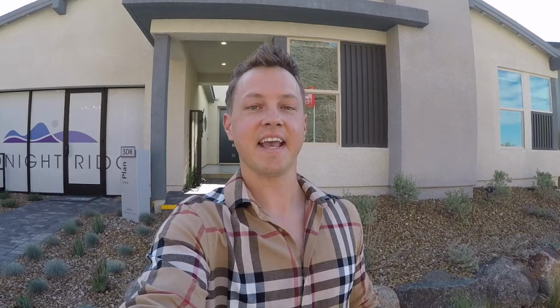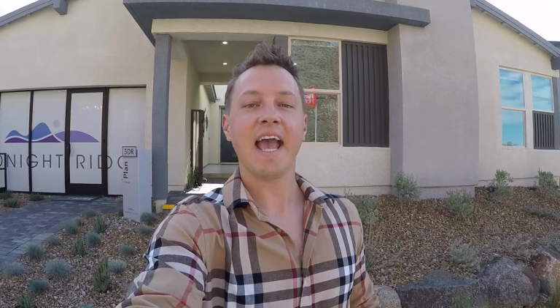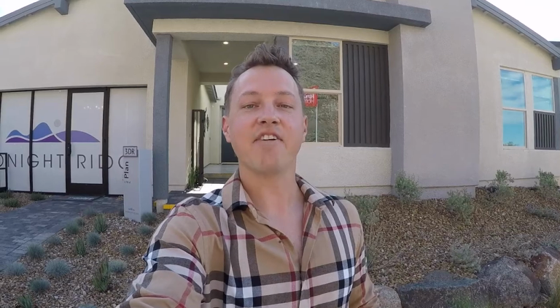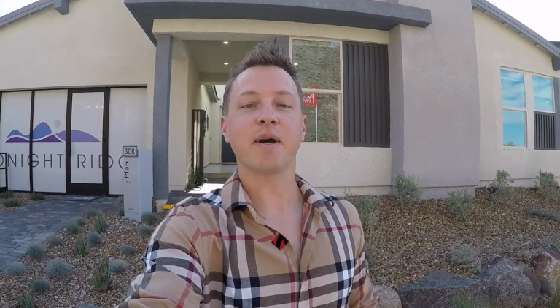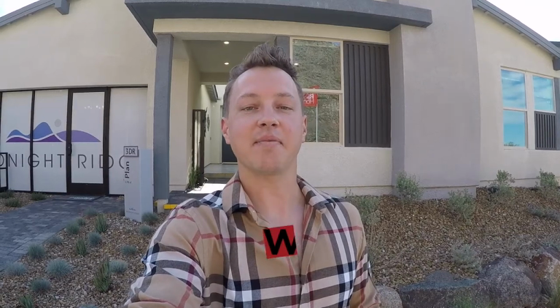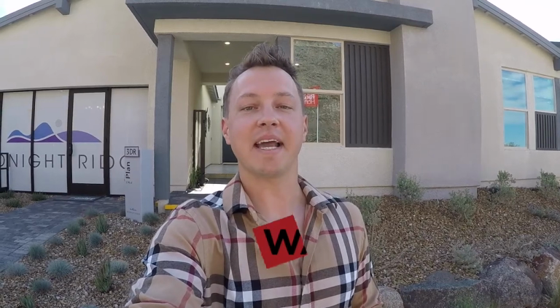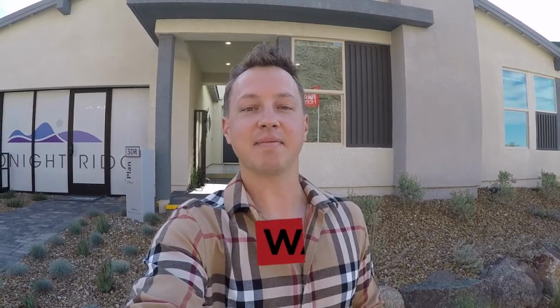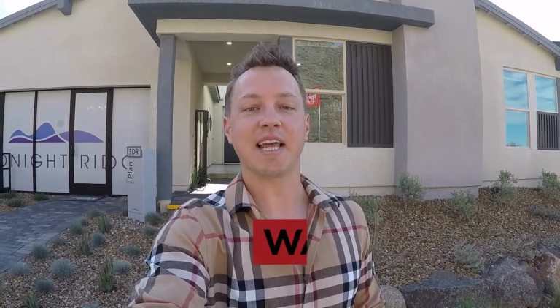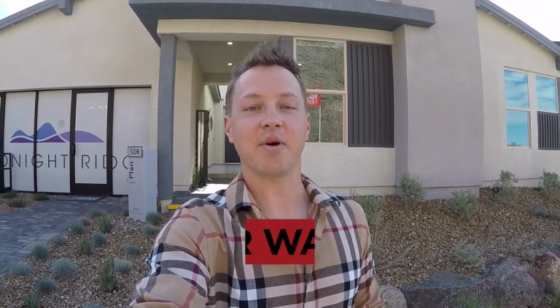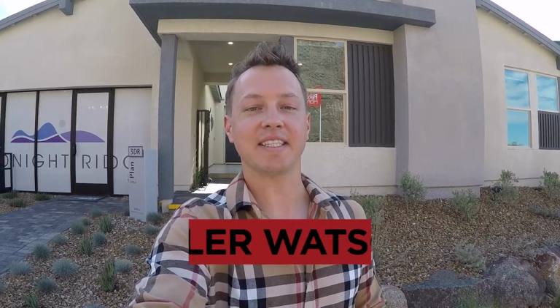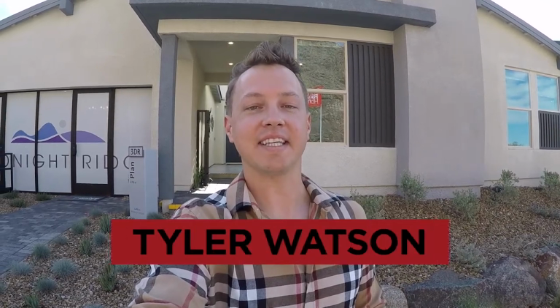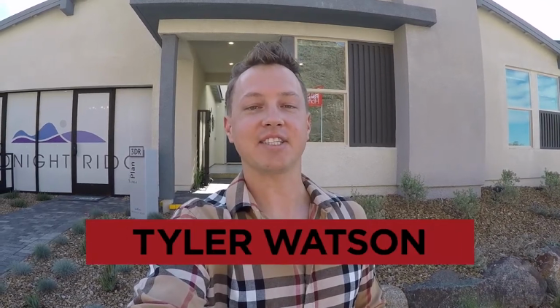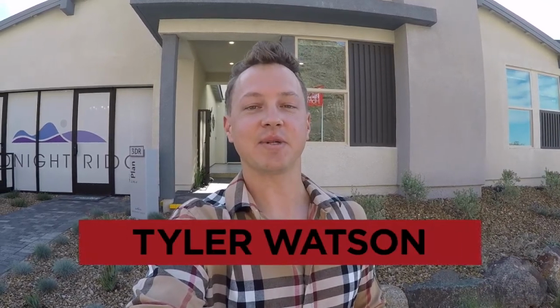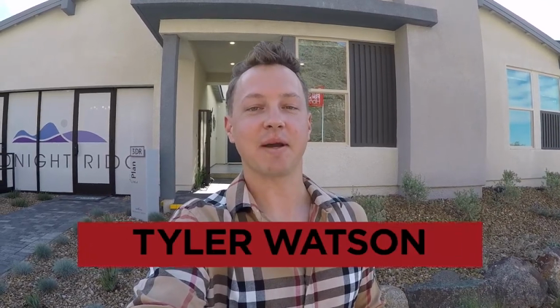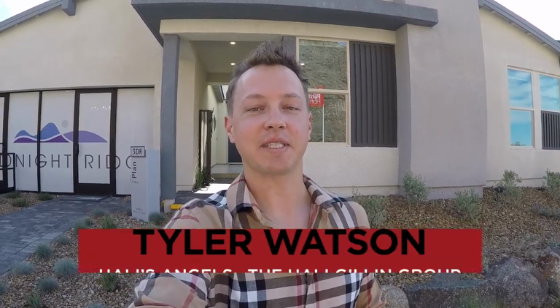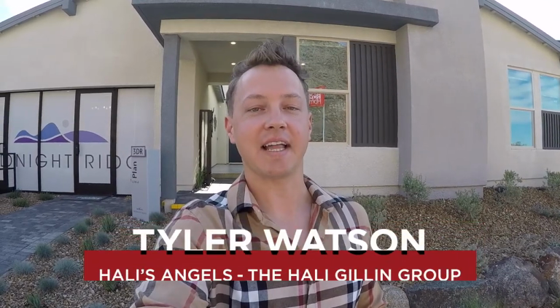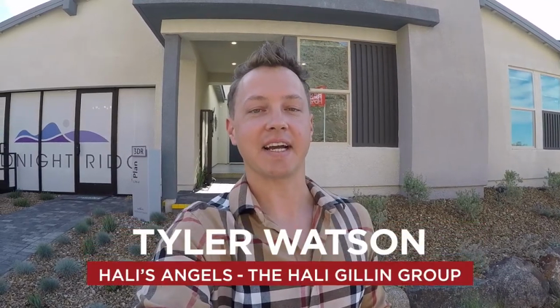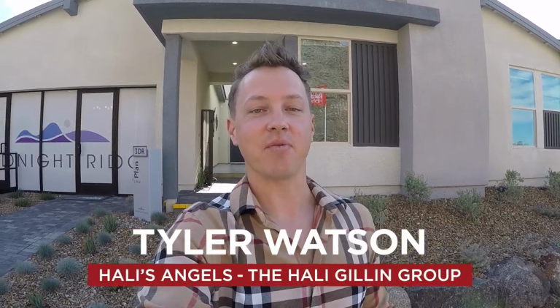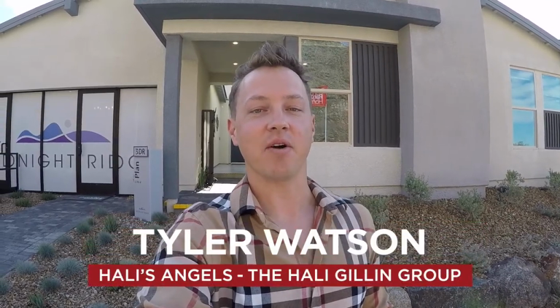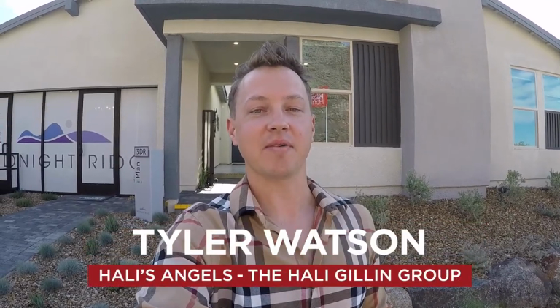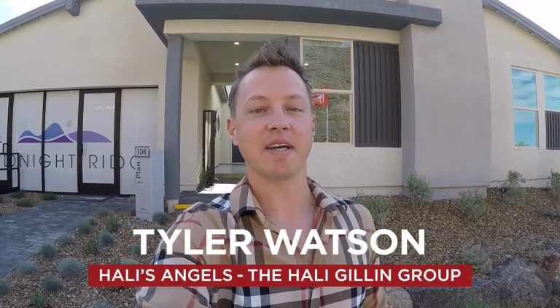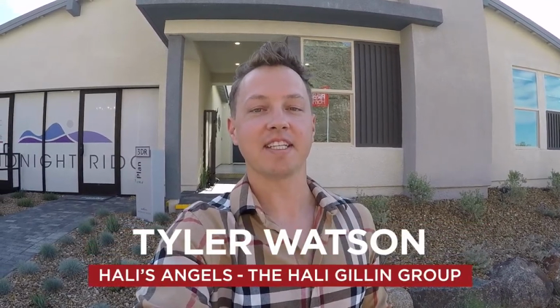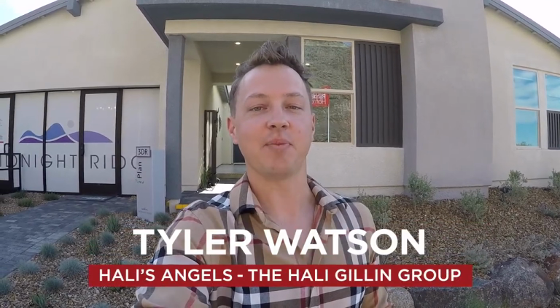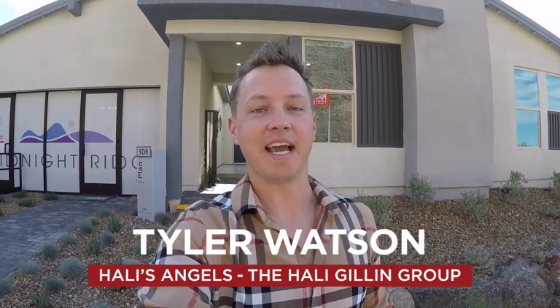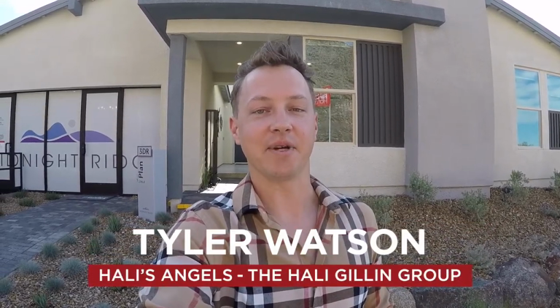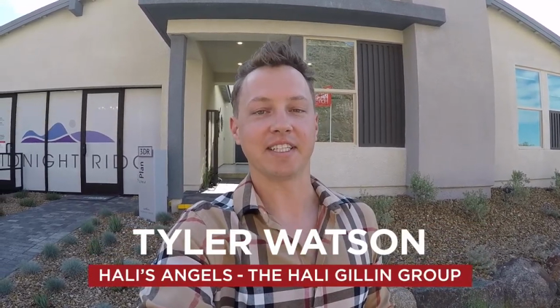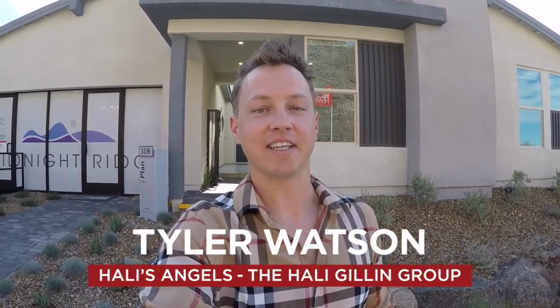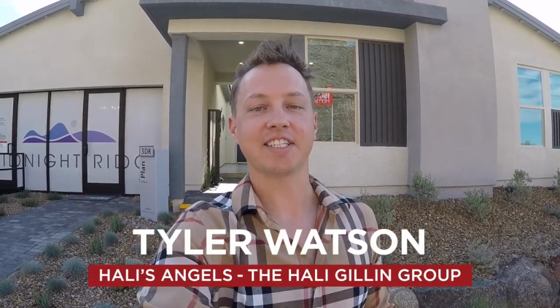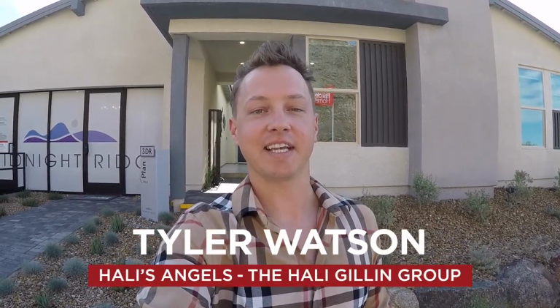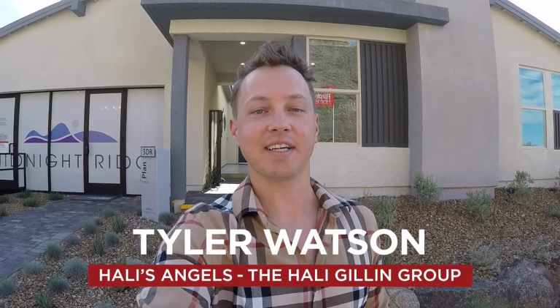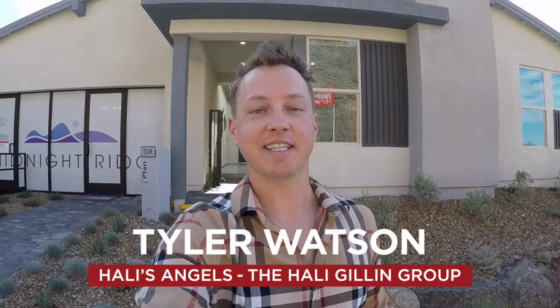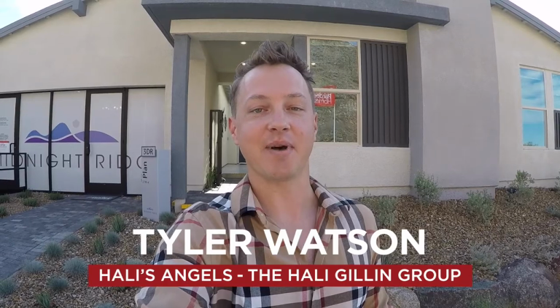Hey everybody, my name is Tyler Watson. This is Tour Time with Tyler and welcome to Midnight Ridge. Let's take a look at this model.